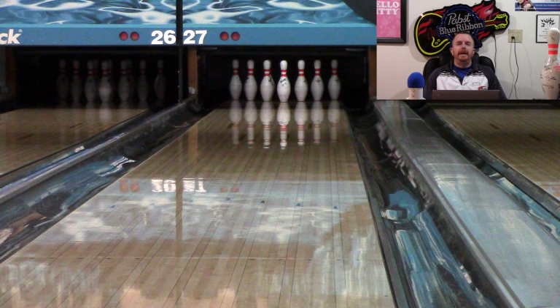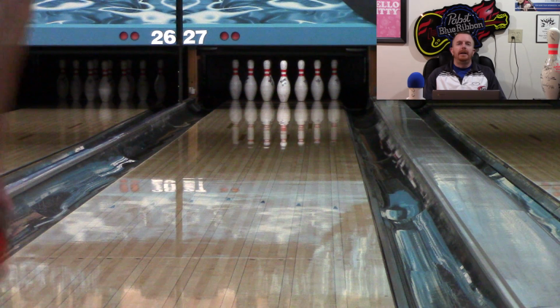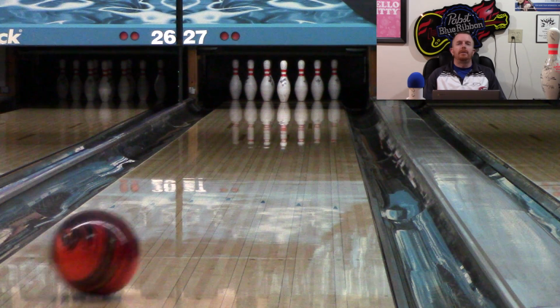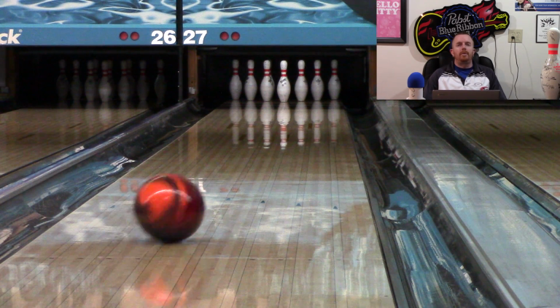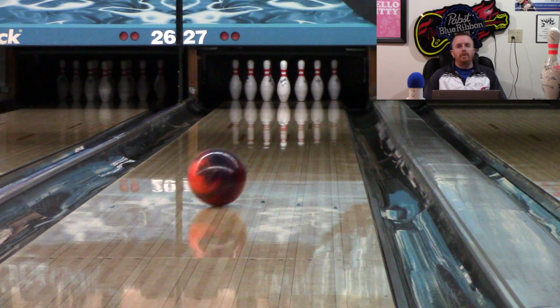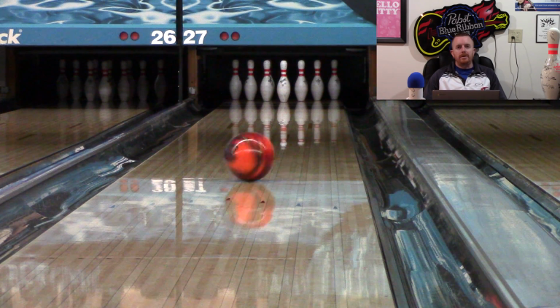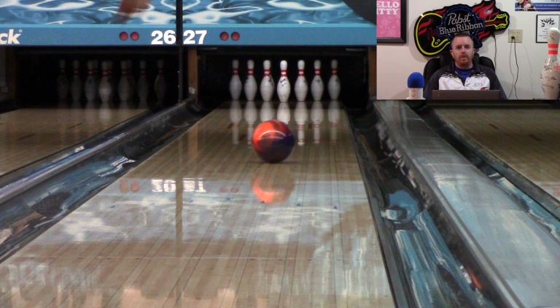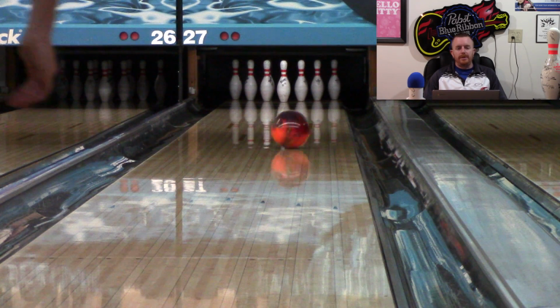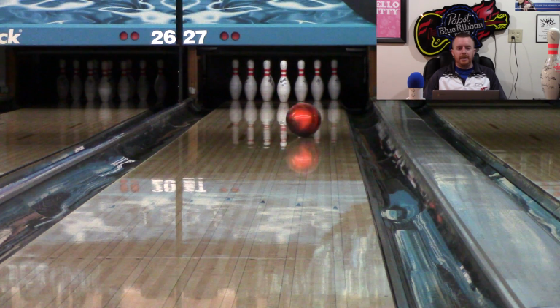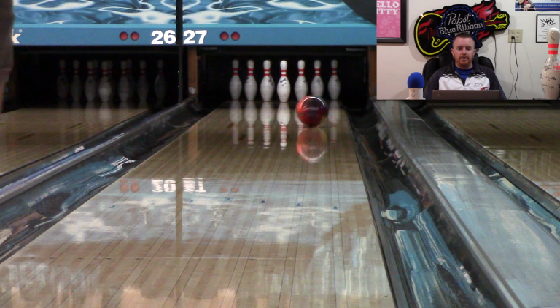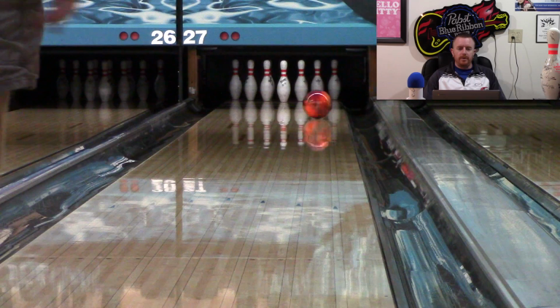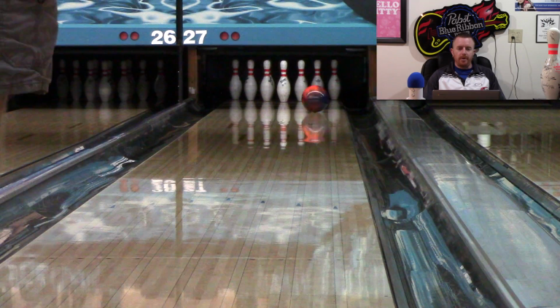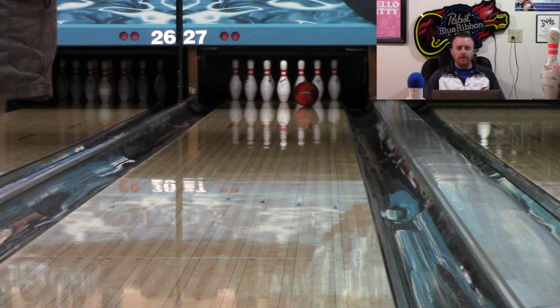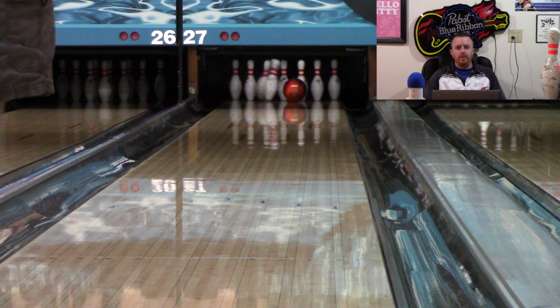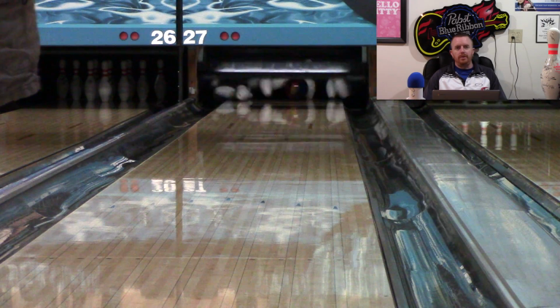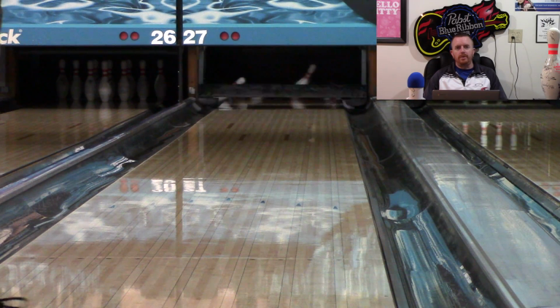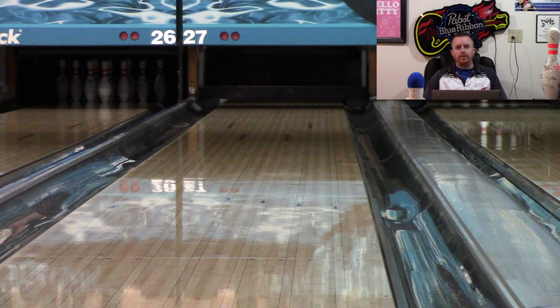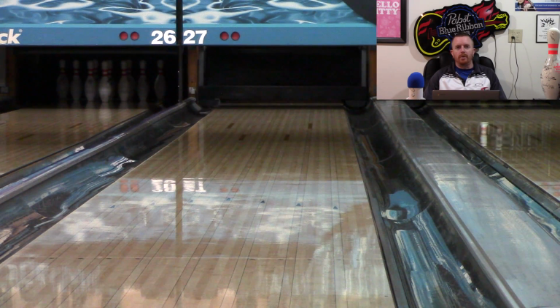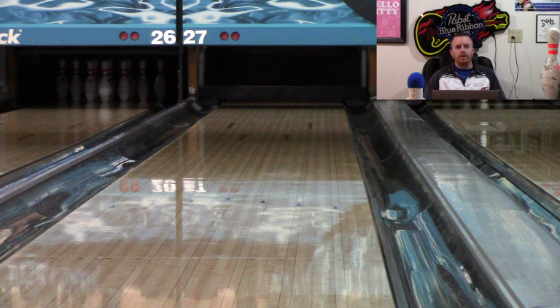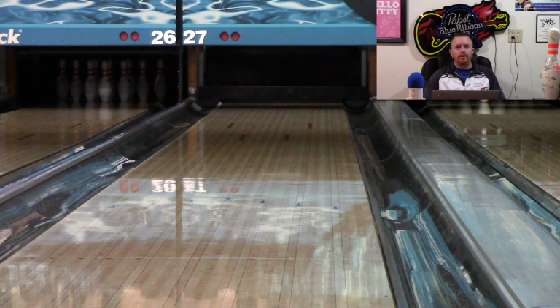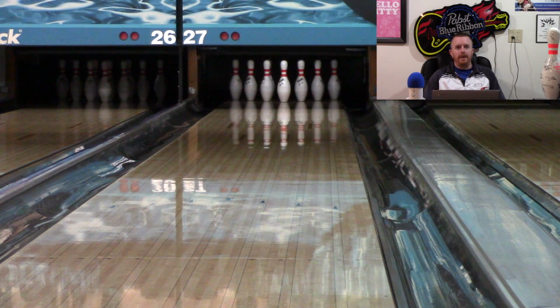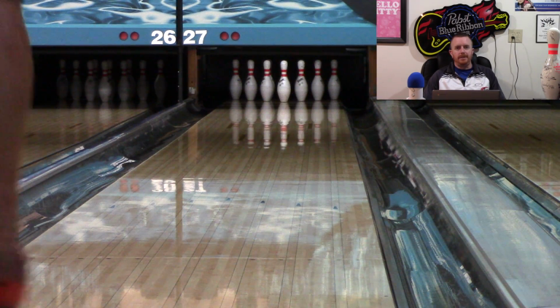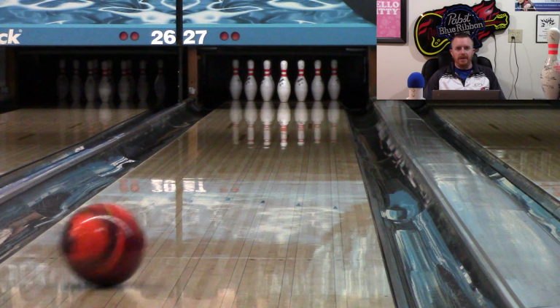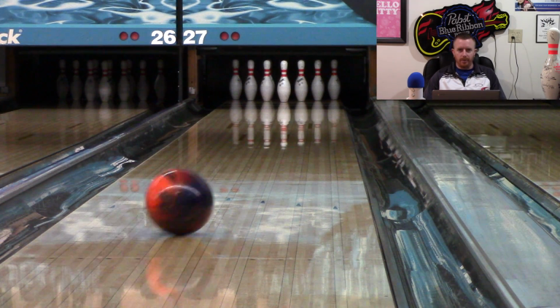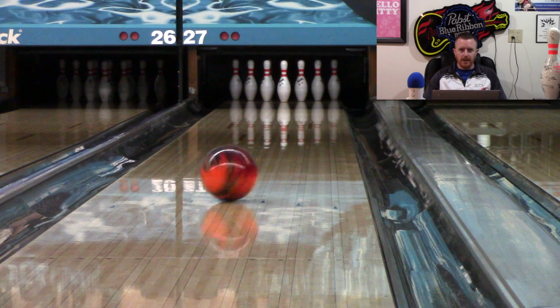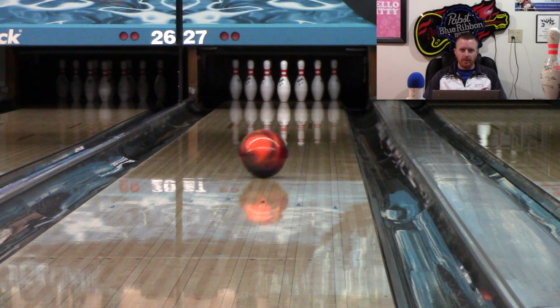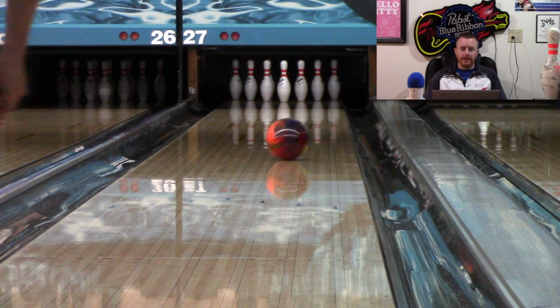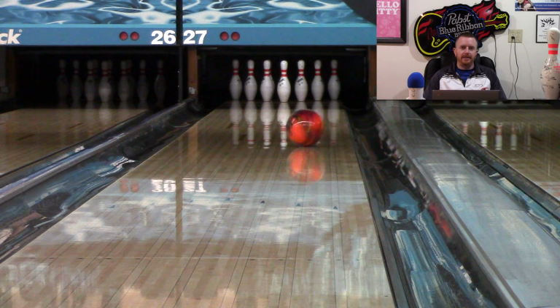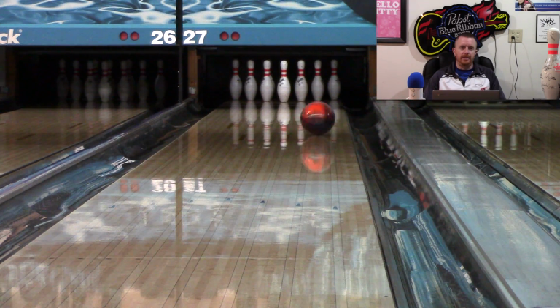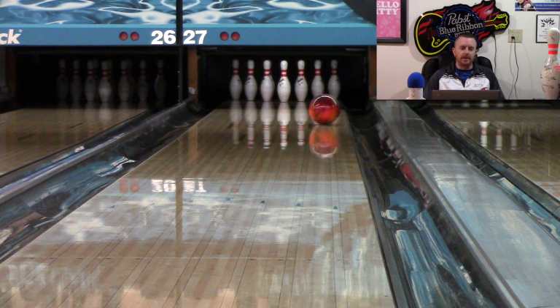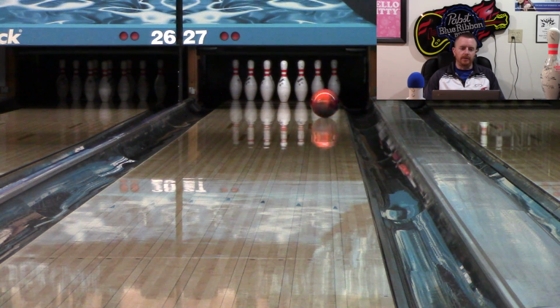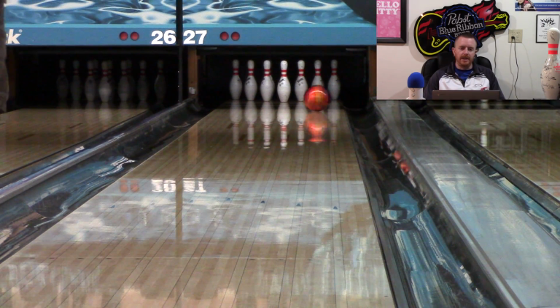Hello everyone, welcome once again to another ball review. This one's for Rotogrip's new HP3 line release, the Daredevil Danger.